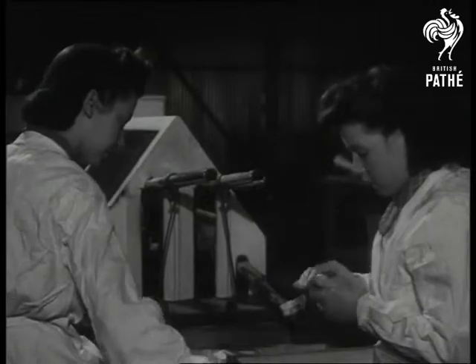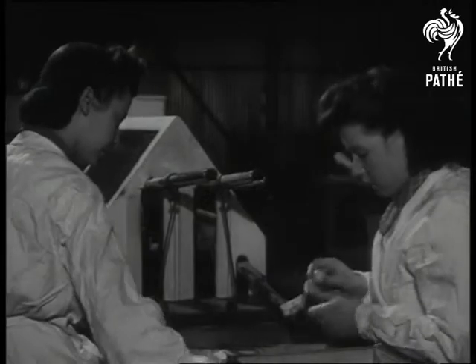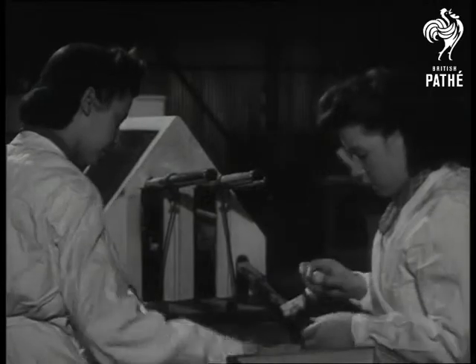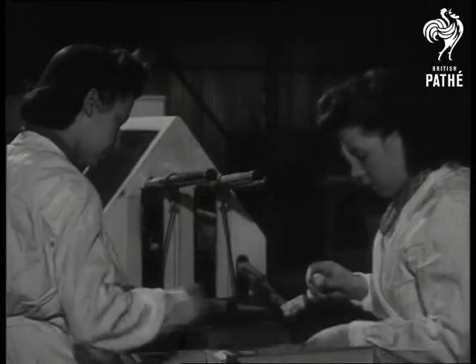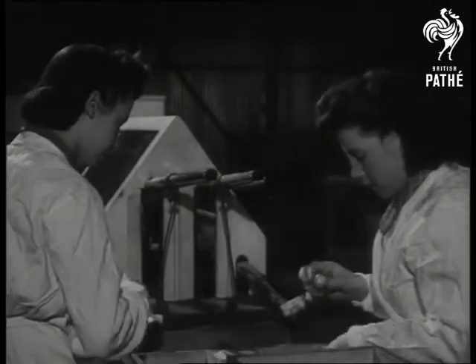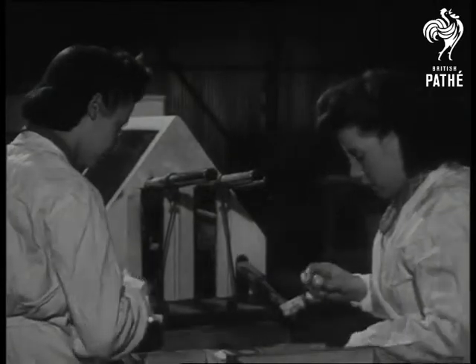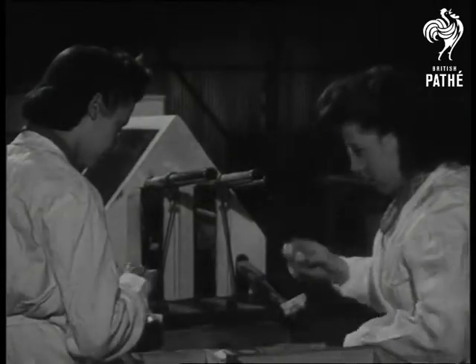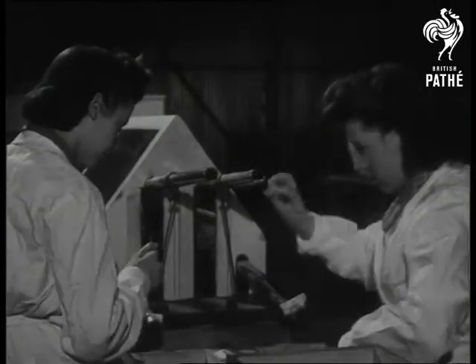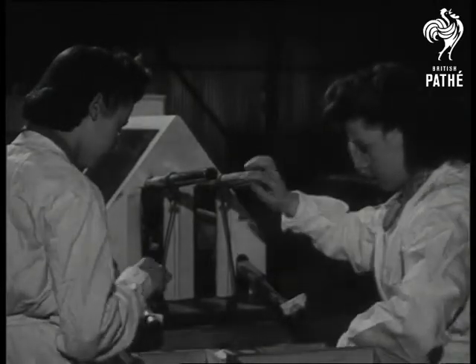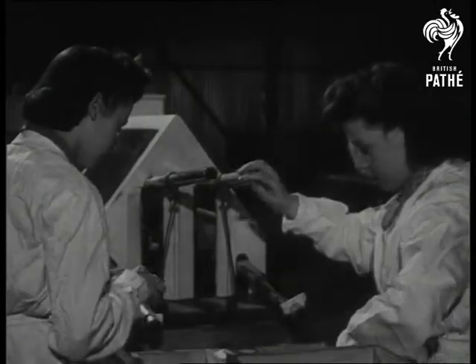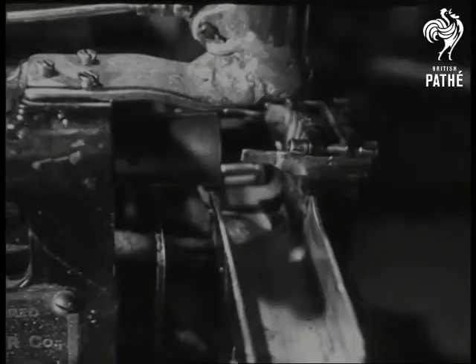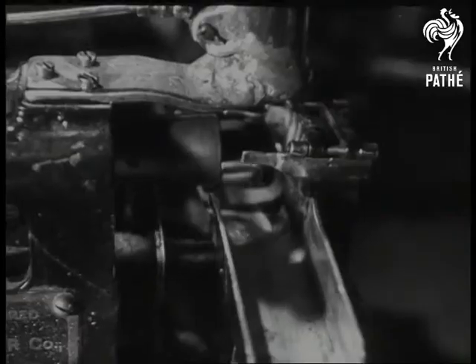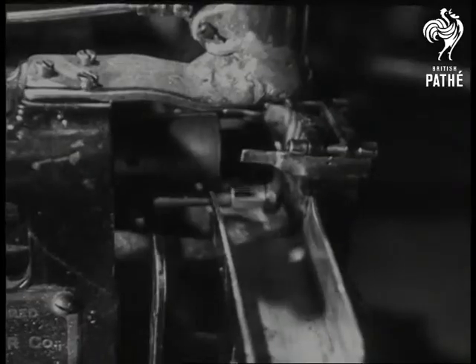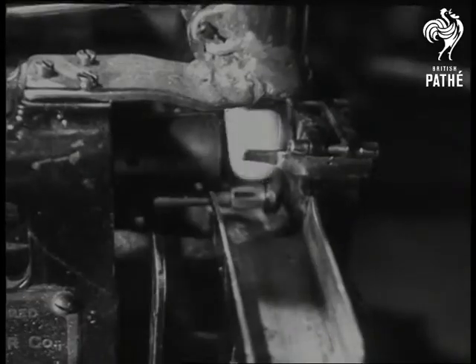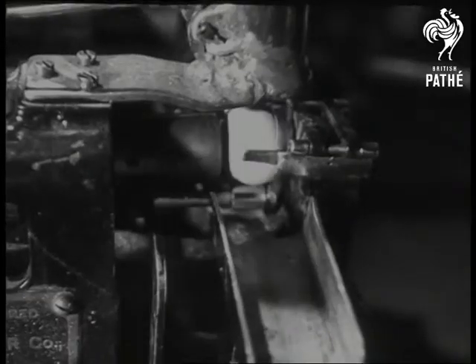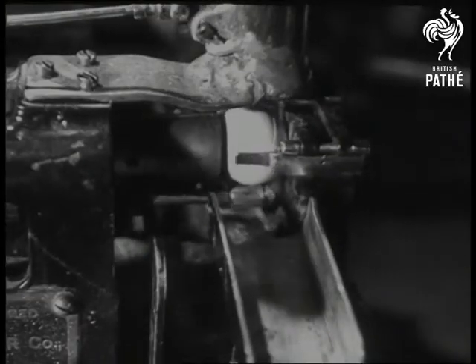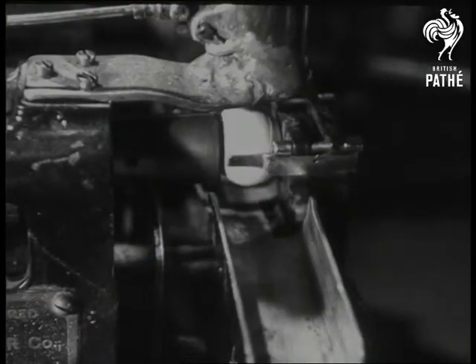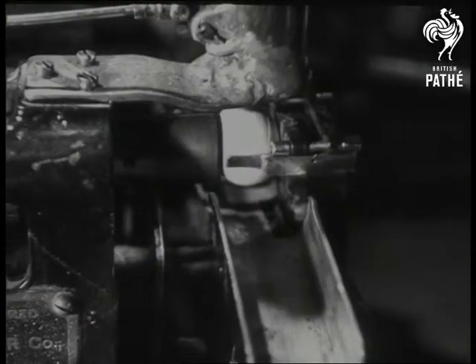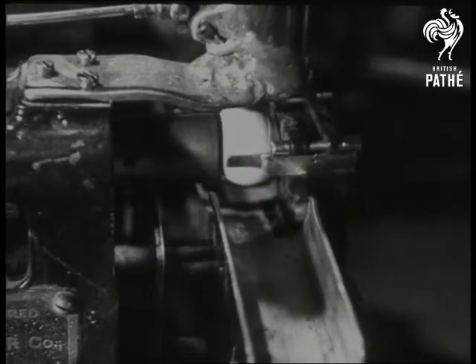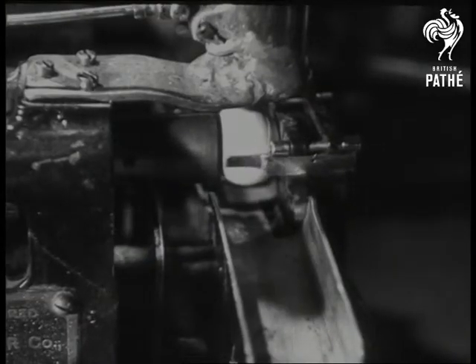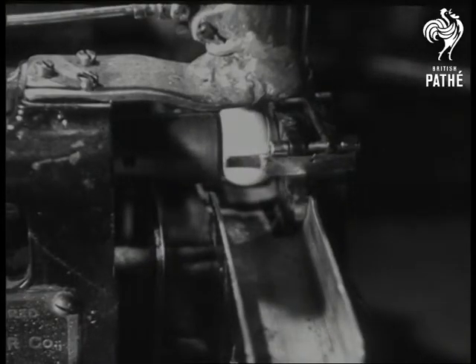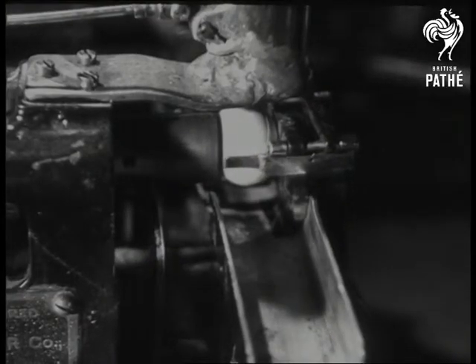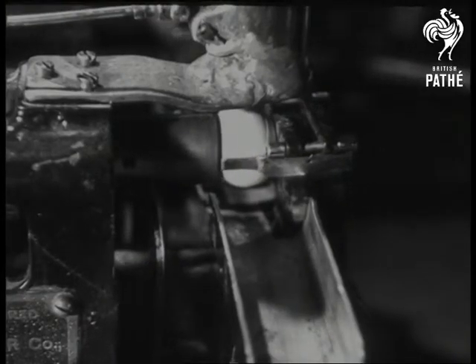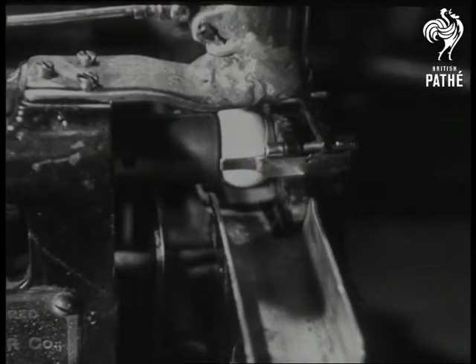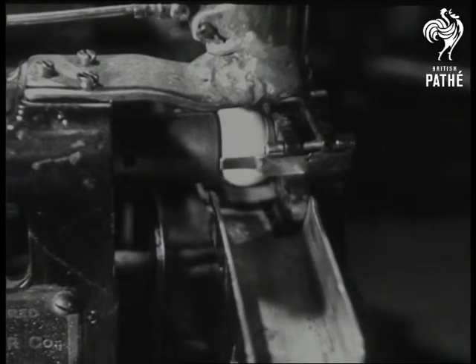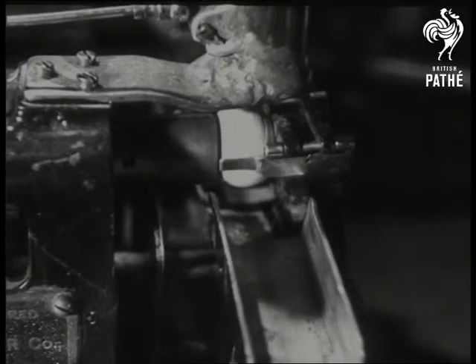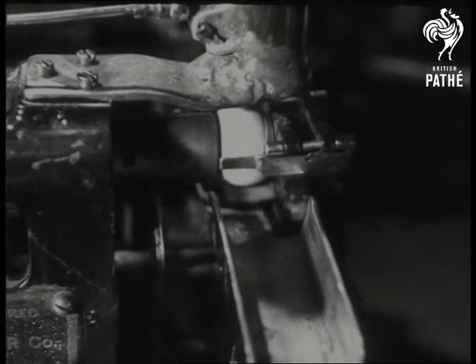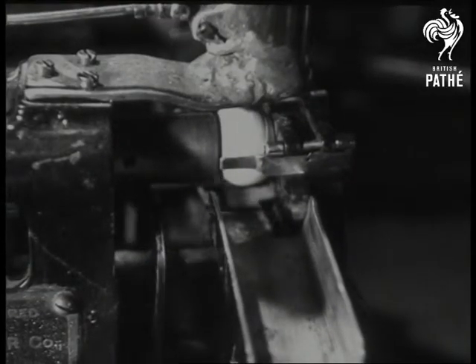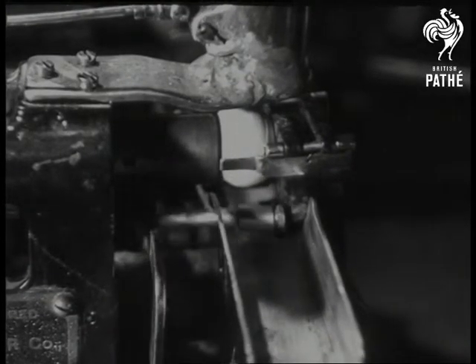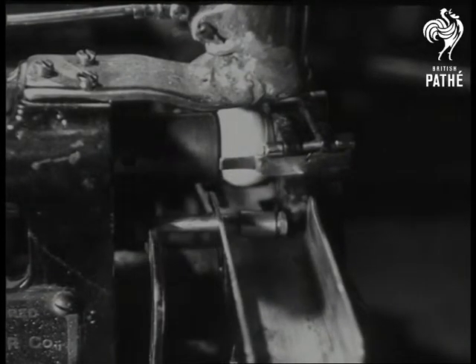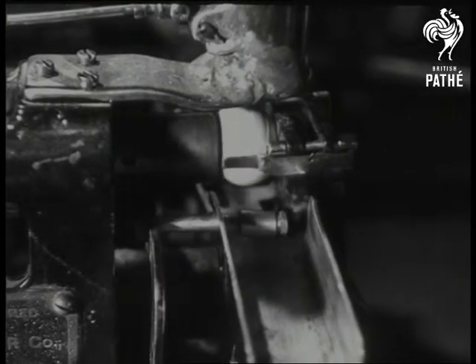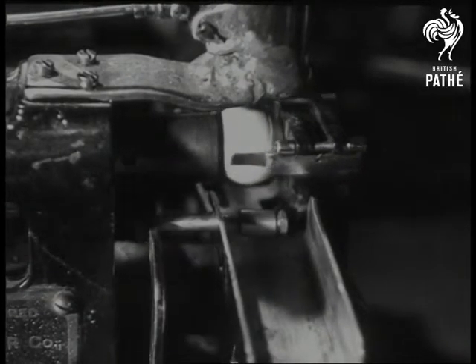After each stage, the core is examined and tested to see that the correct hardness has been obtained.